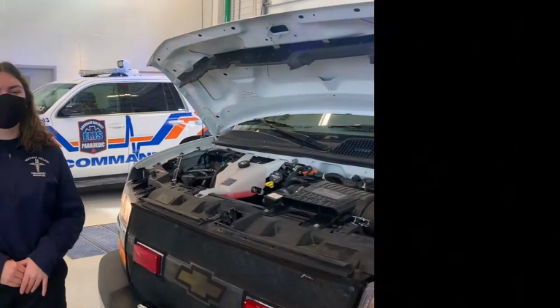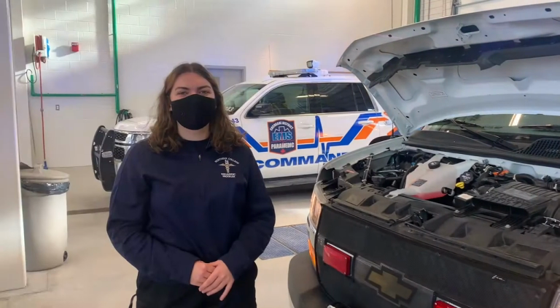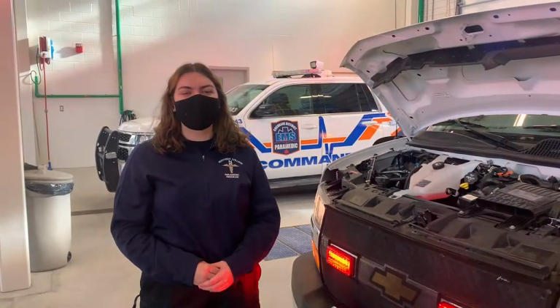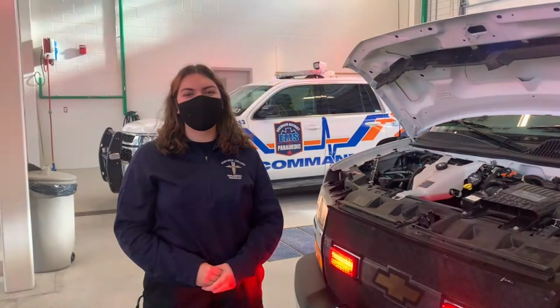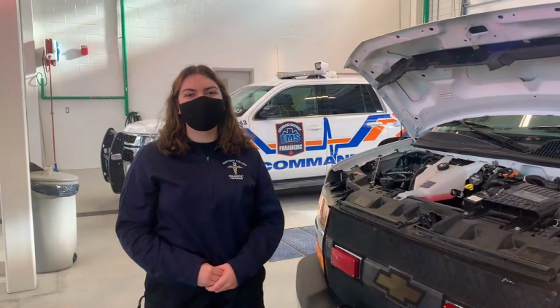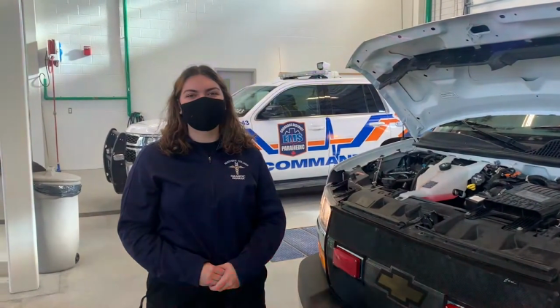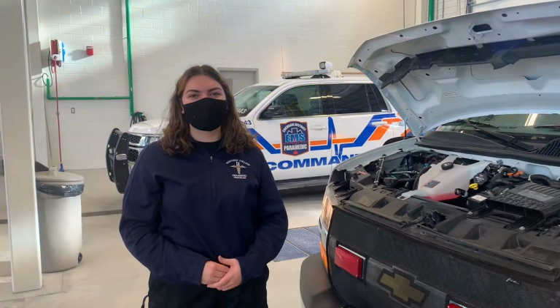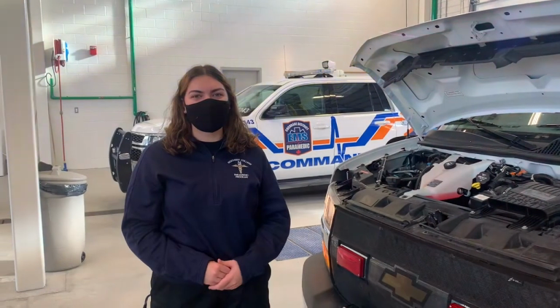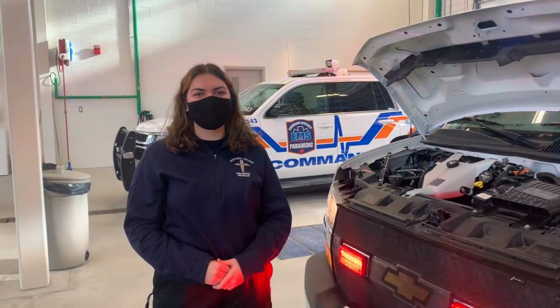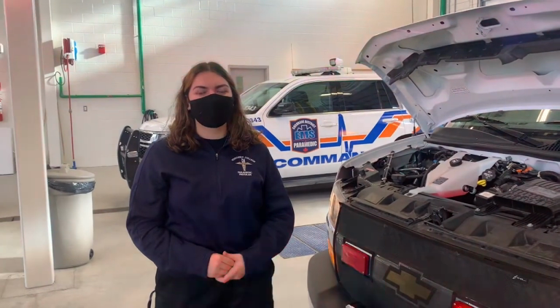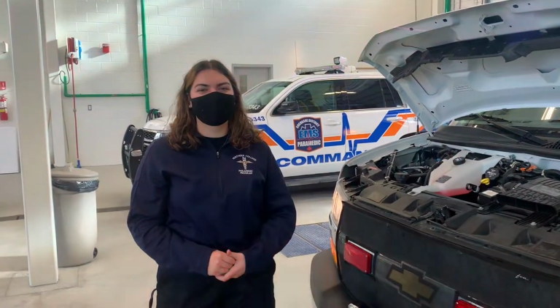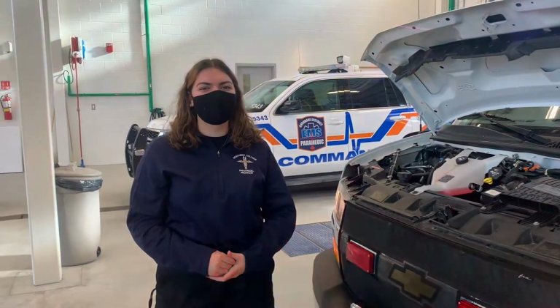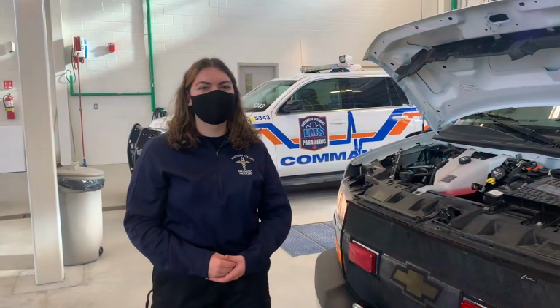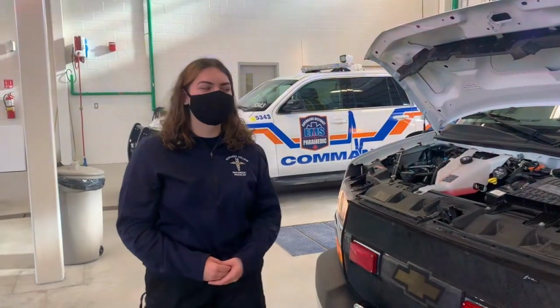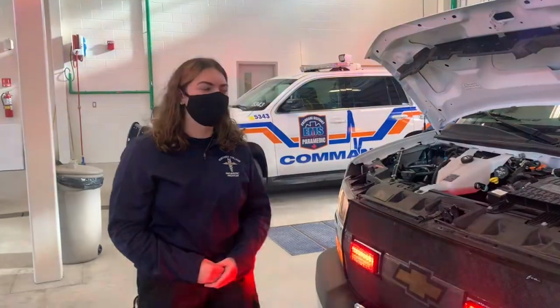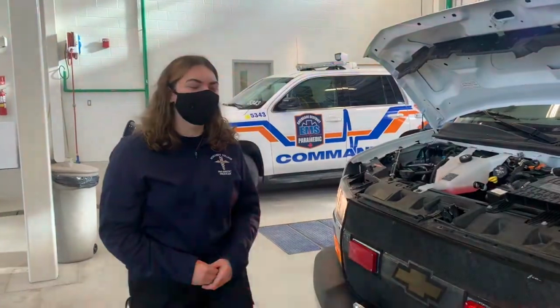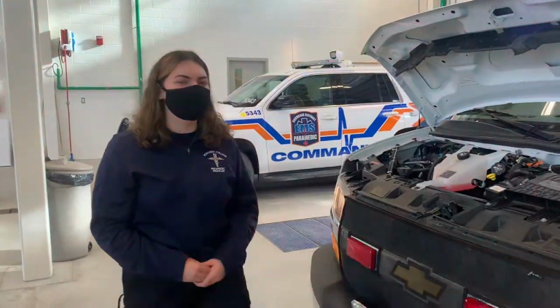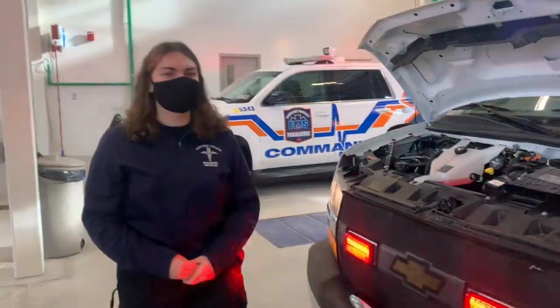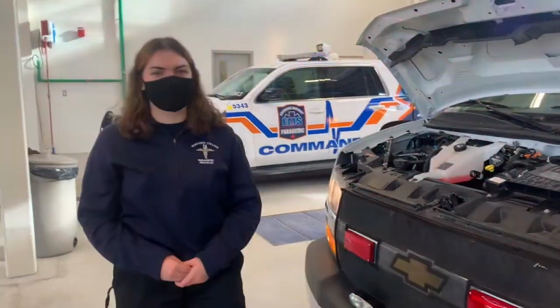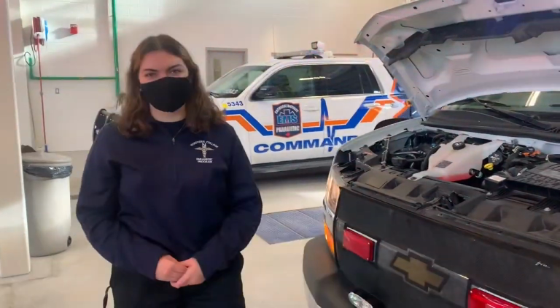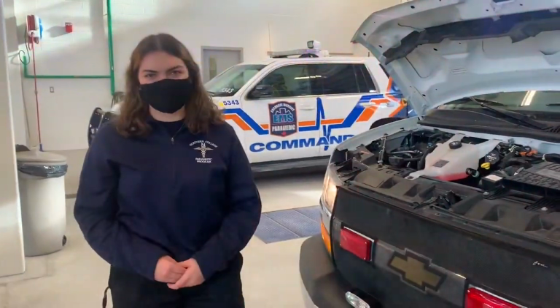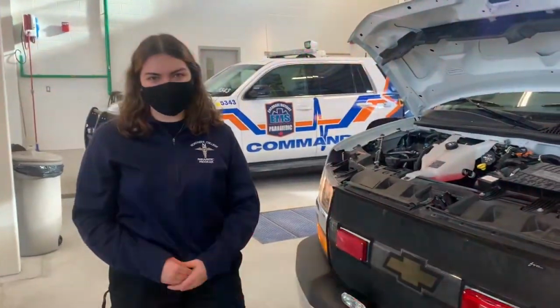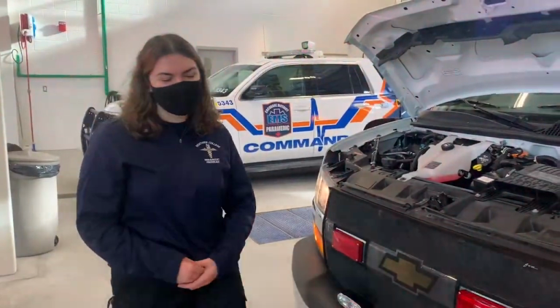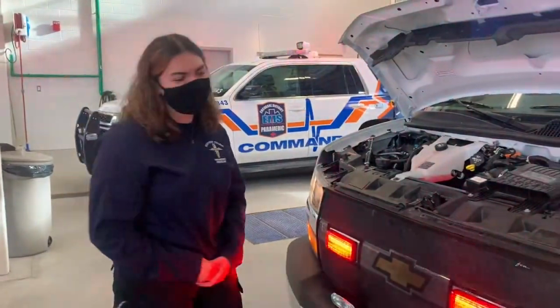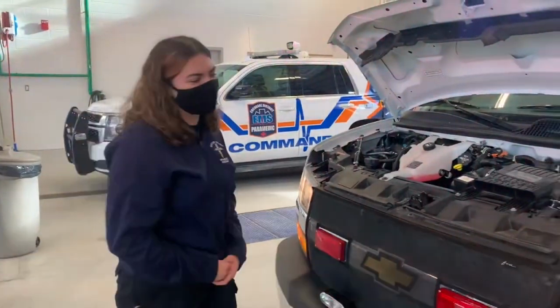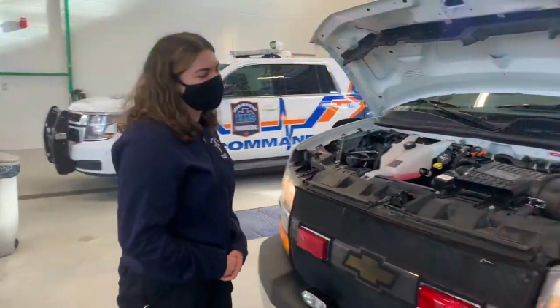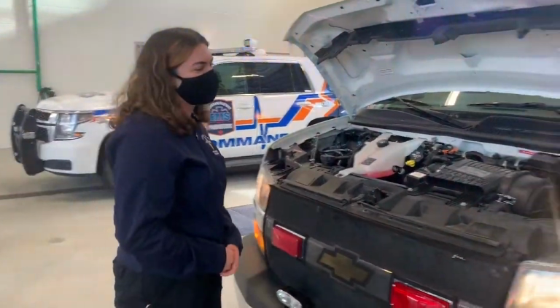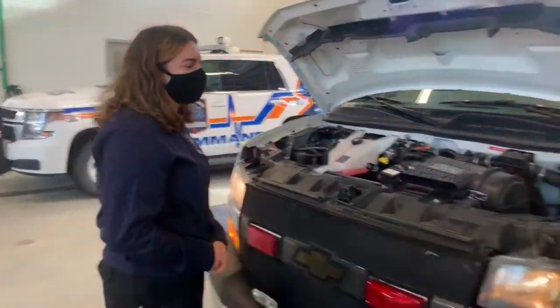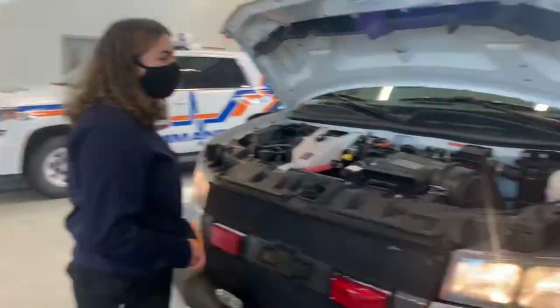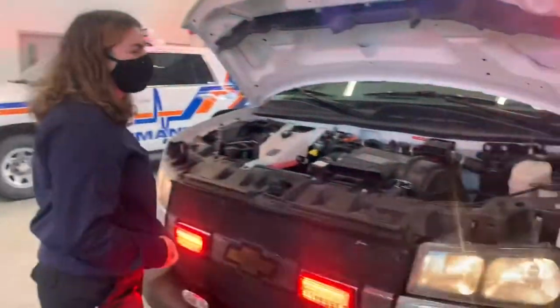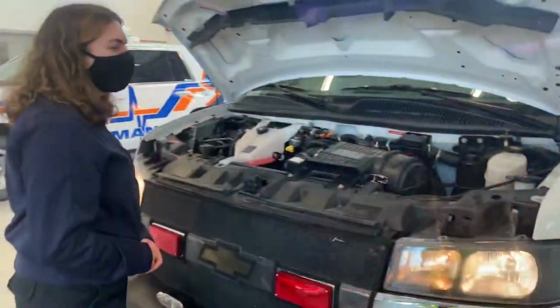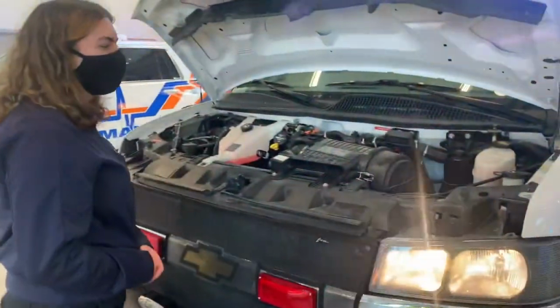Hi, my name is Shannon. Today we're going to be showing you how to do a circle check. We're going to start under the hood.